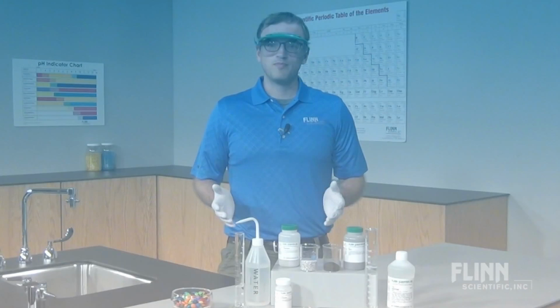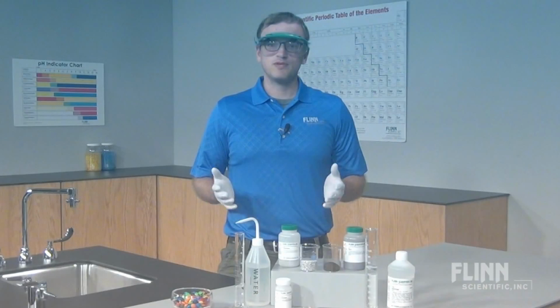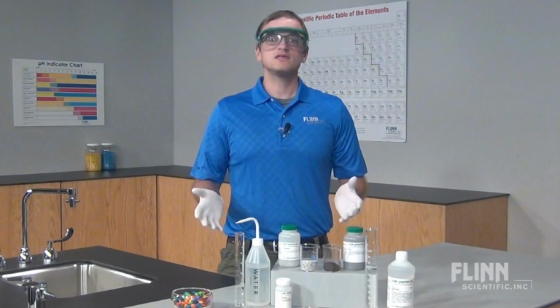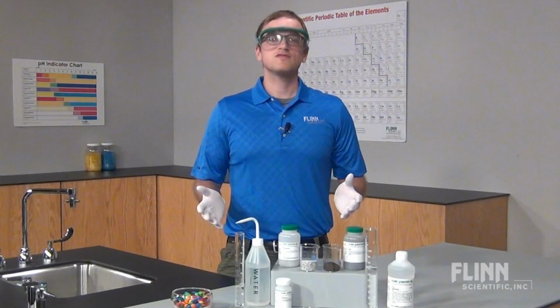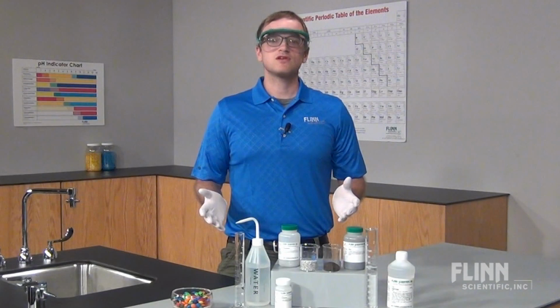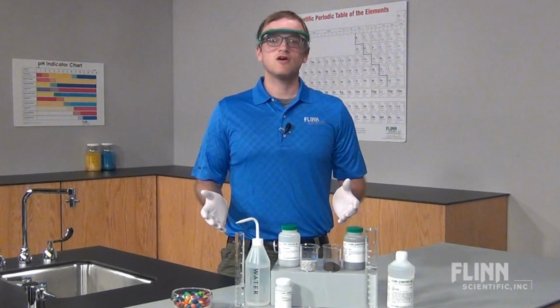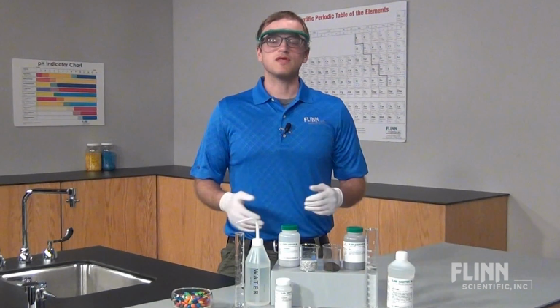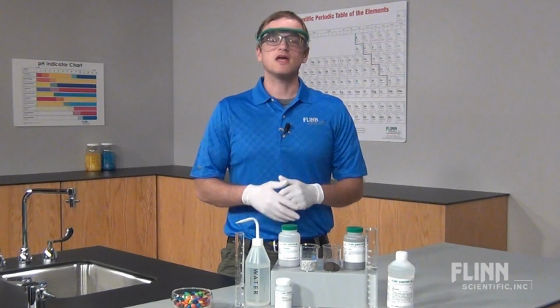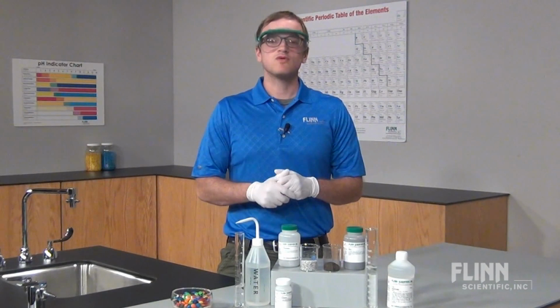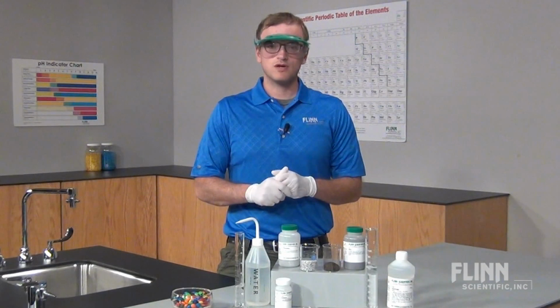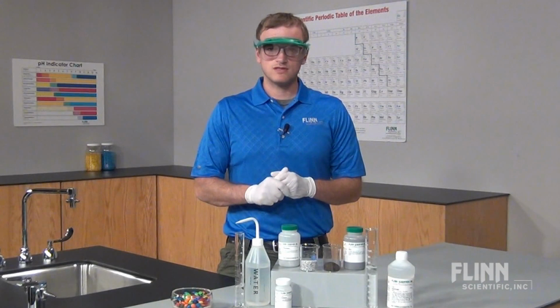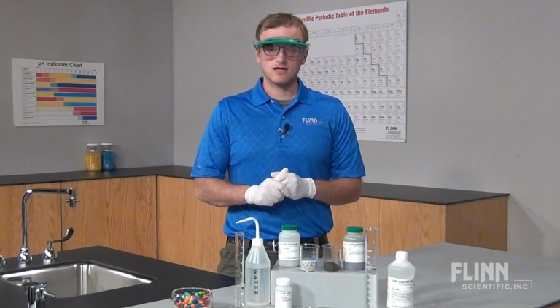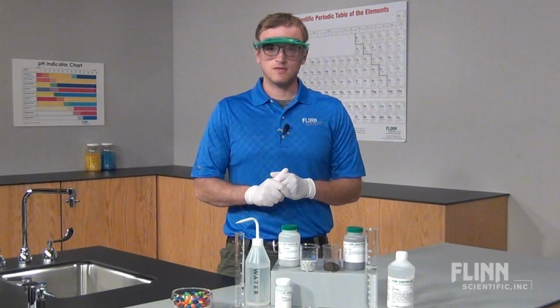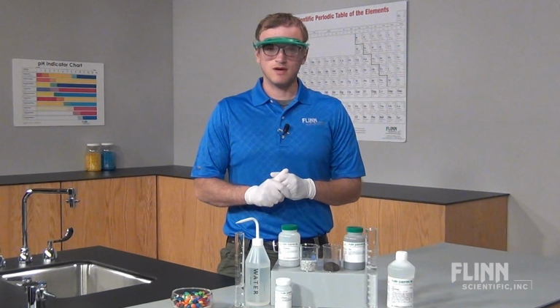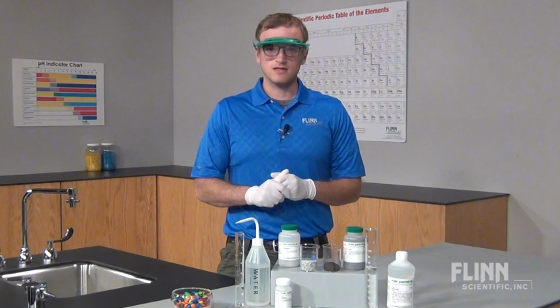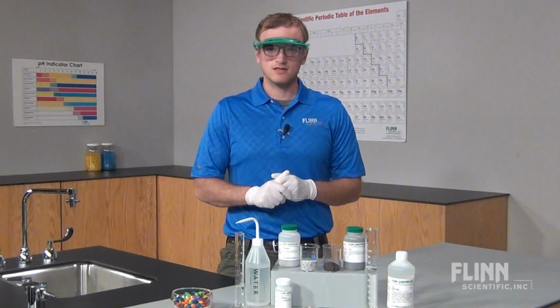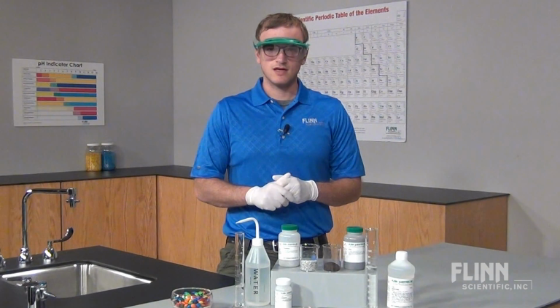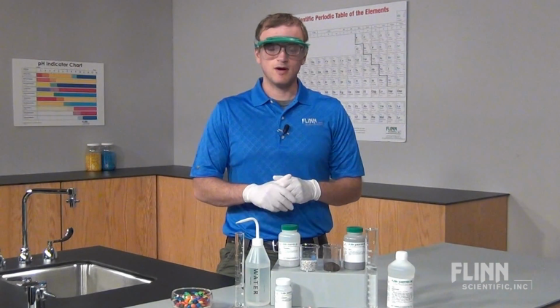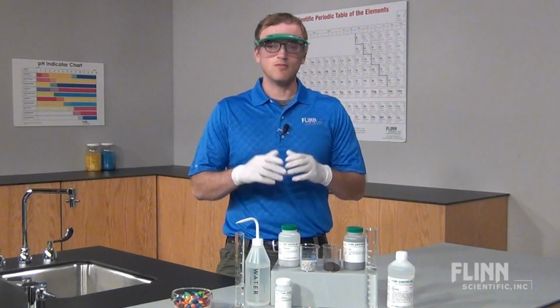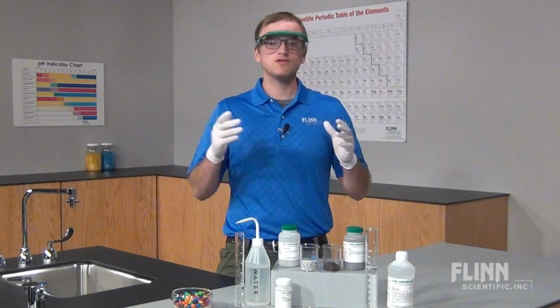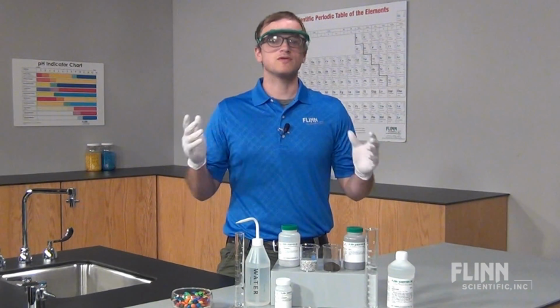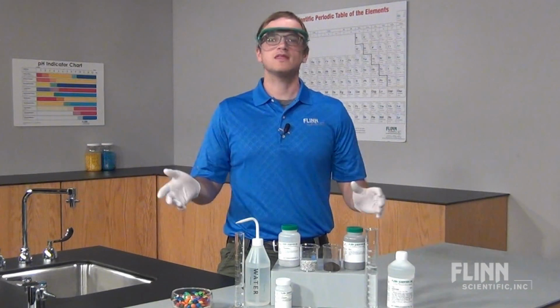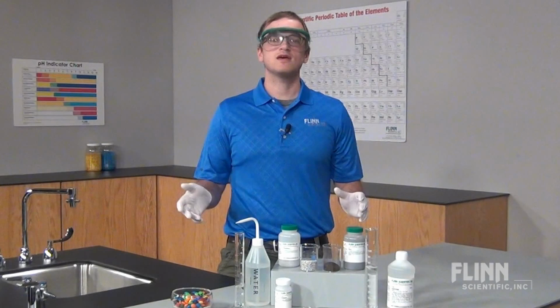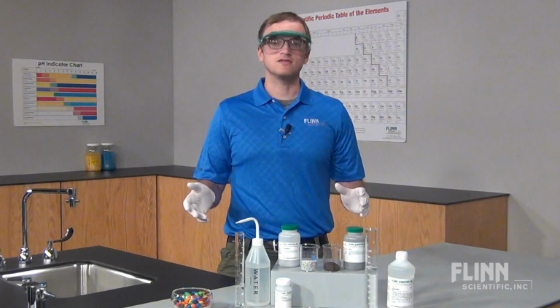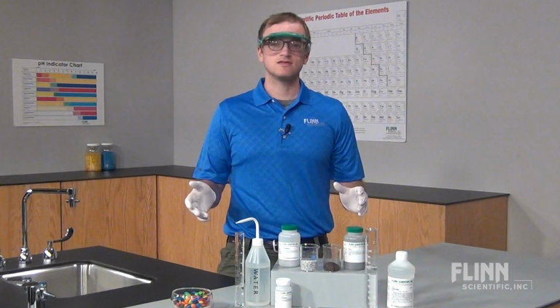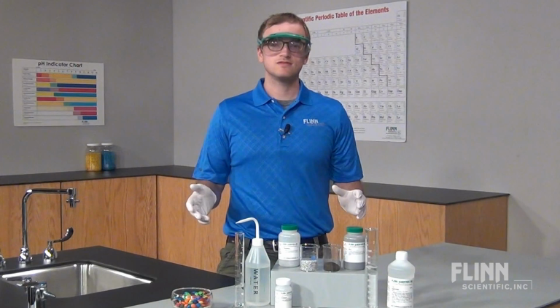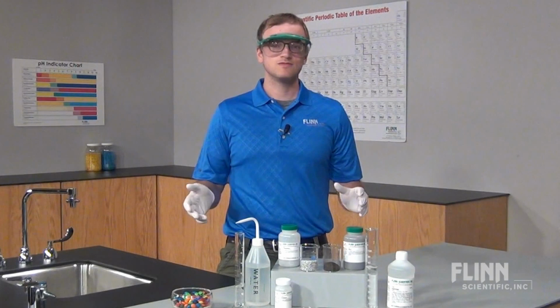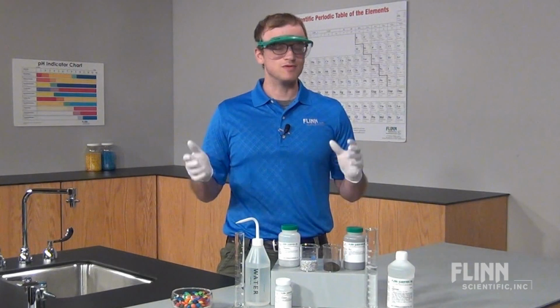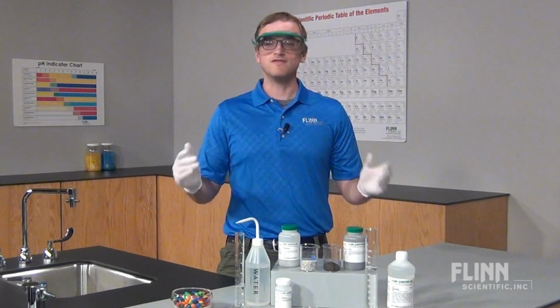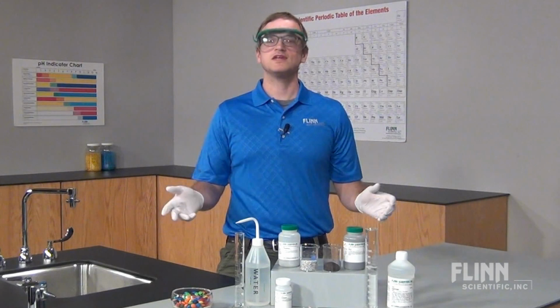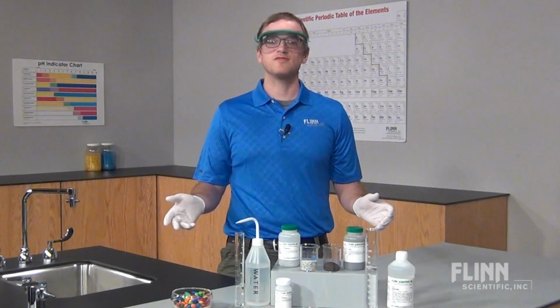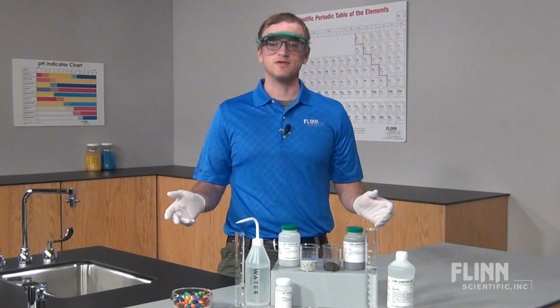Please give us a call with any questions that come to mind about moles or anything else. We would love to hear from you.